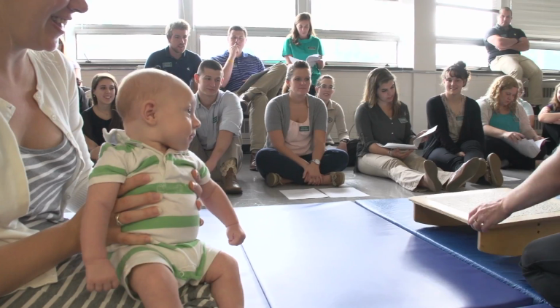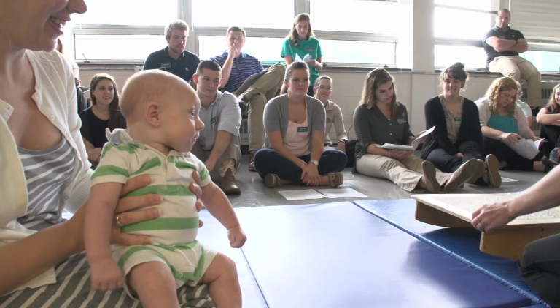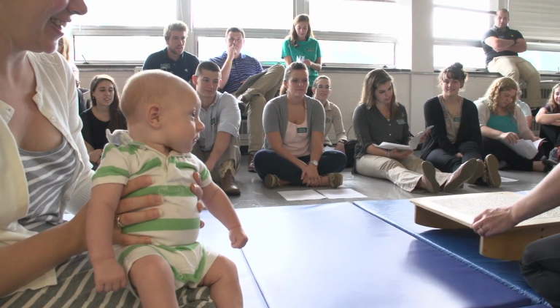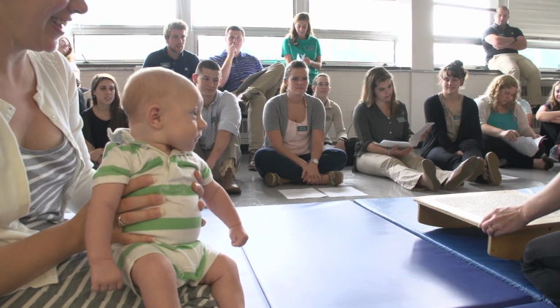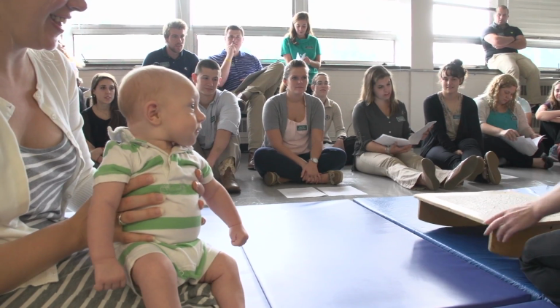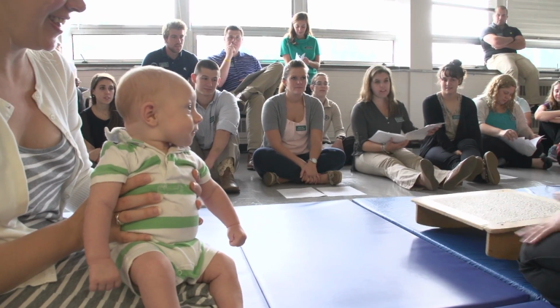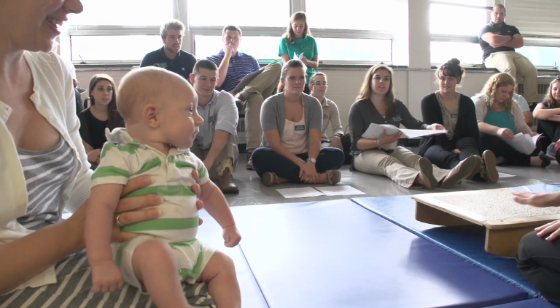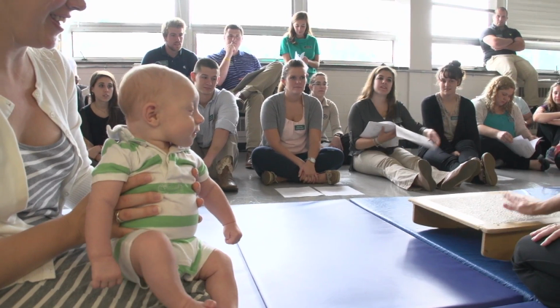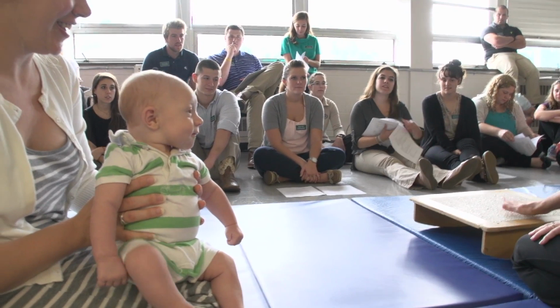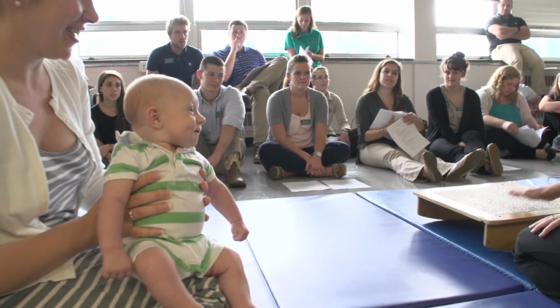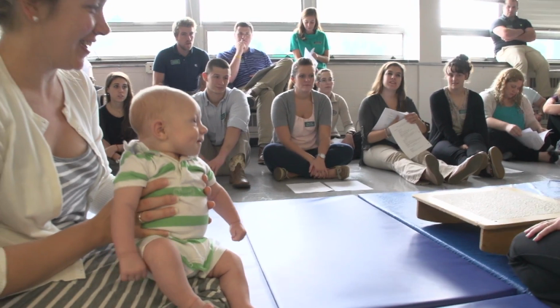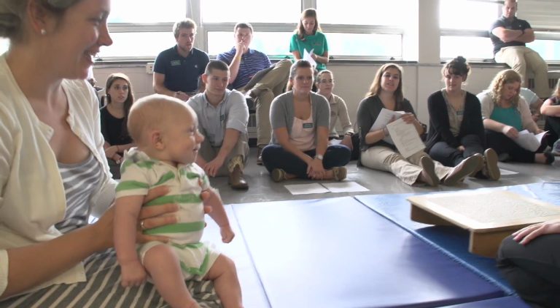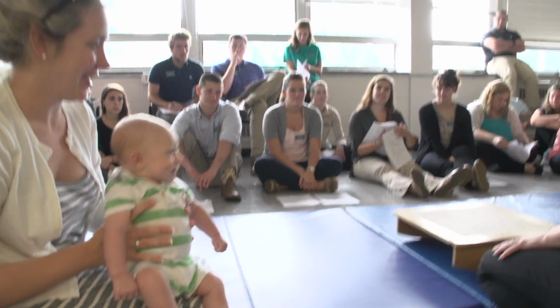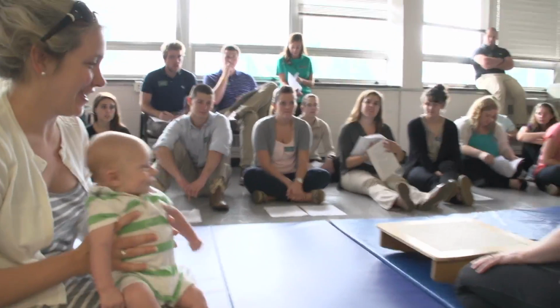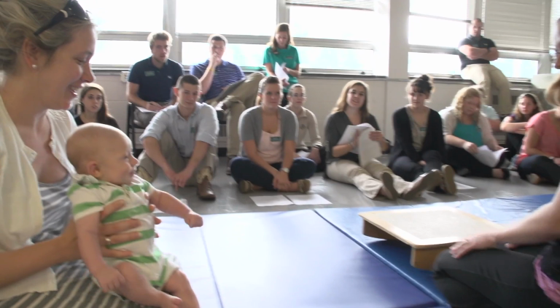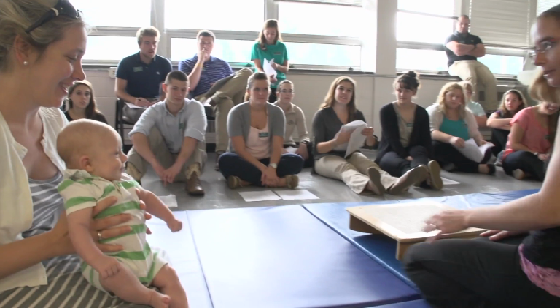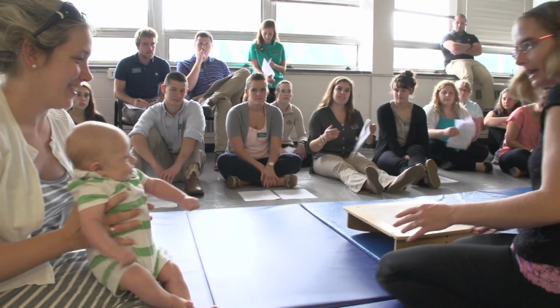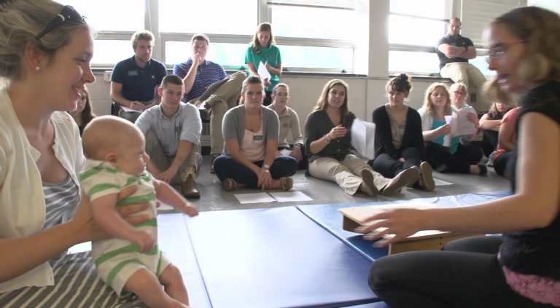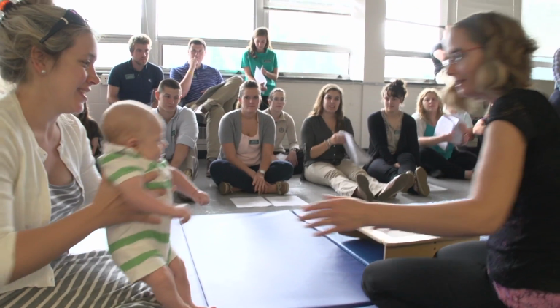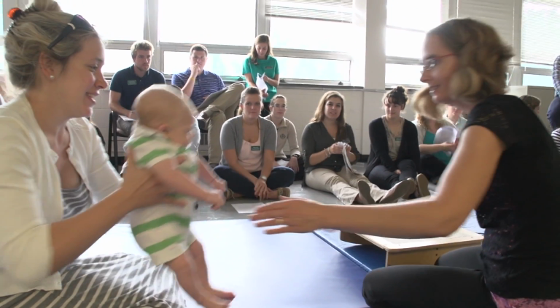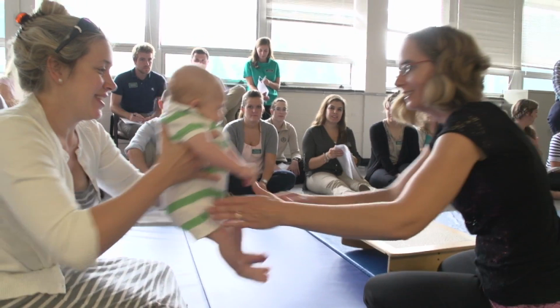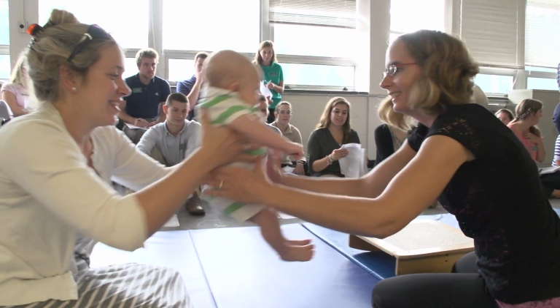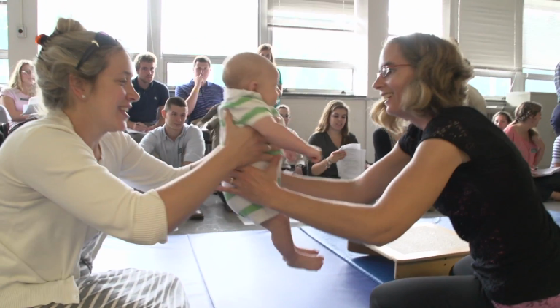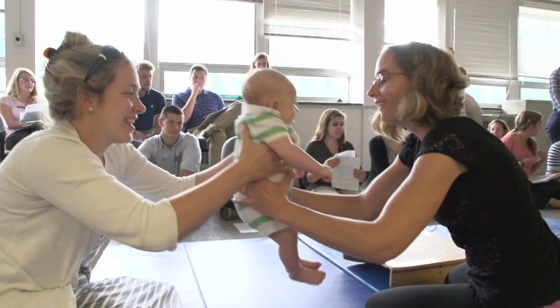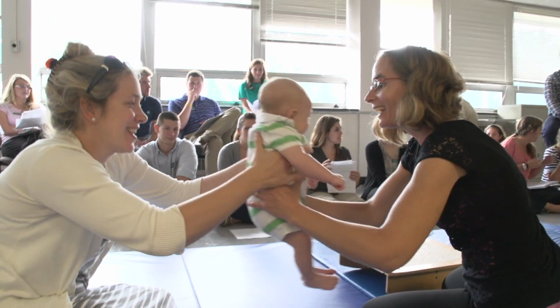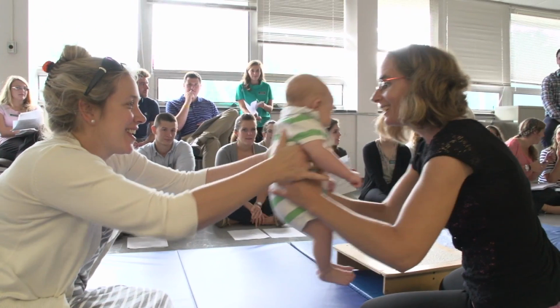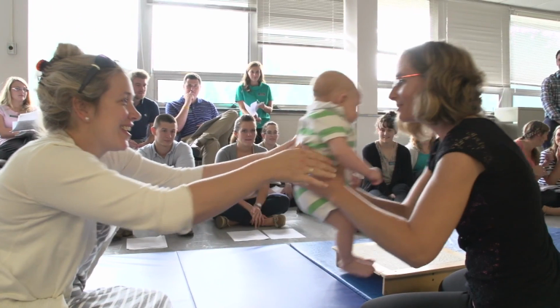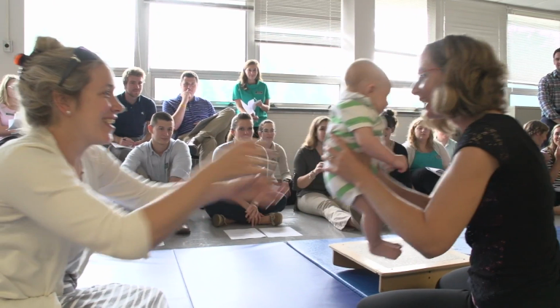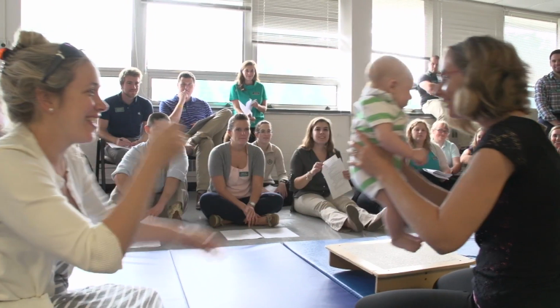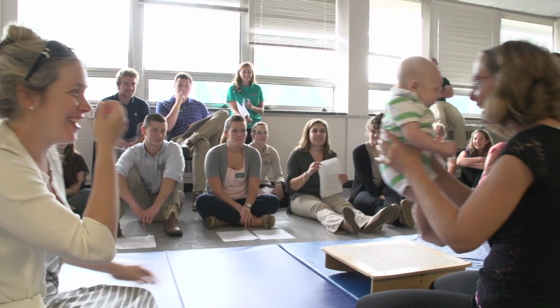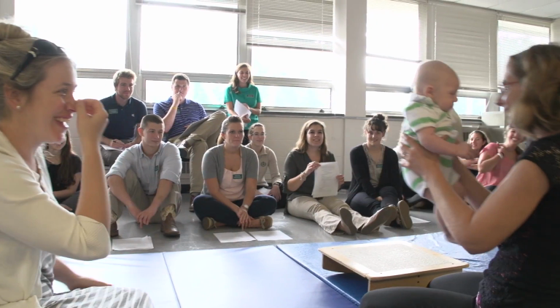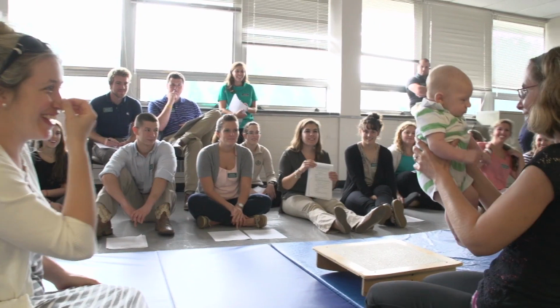I'm gonna take you and lay you on your back up here. I got a smile out of you!